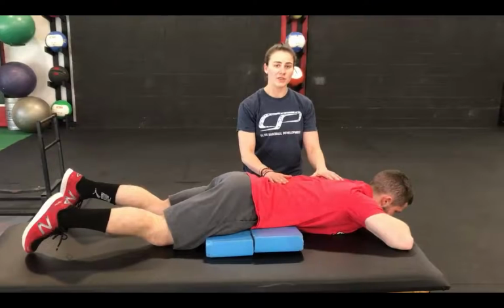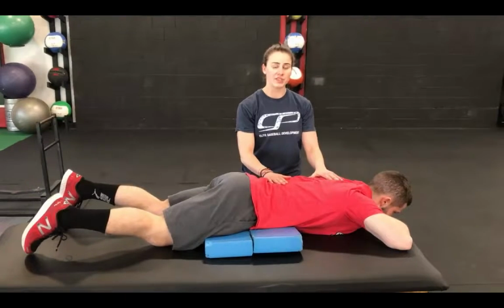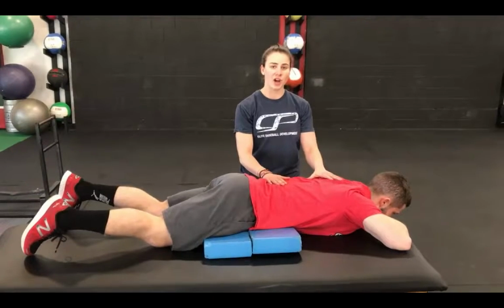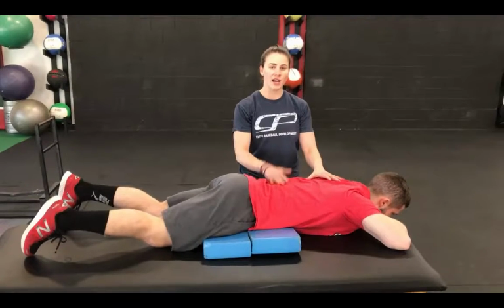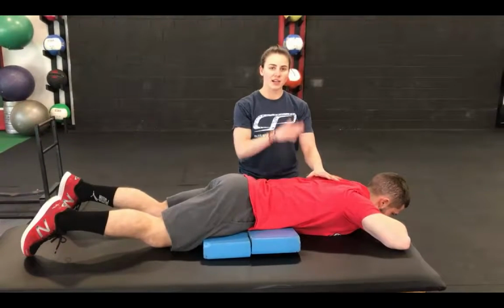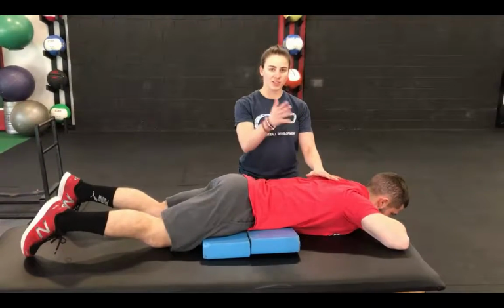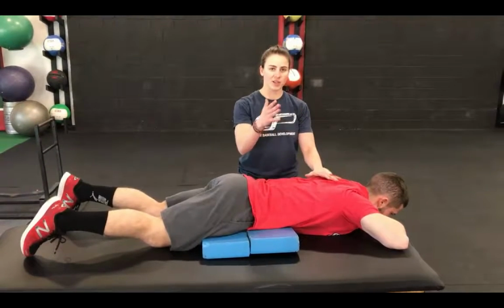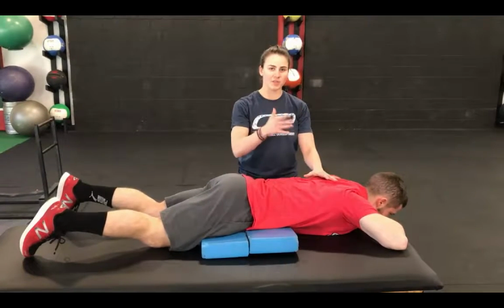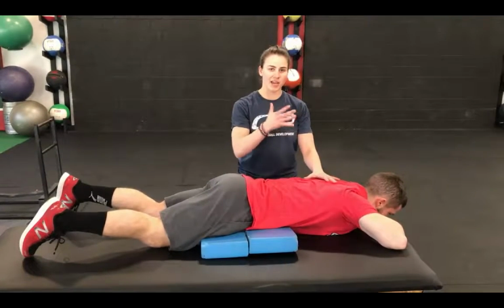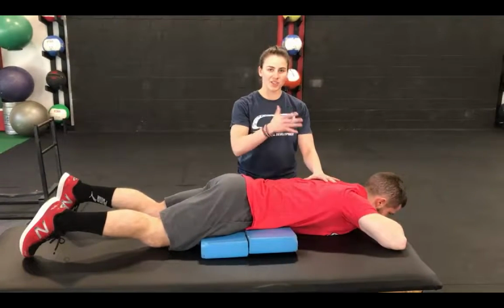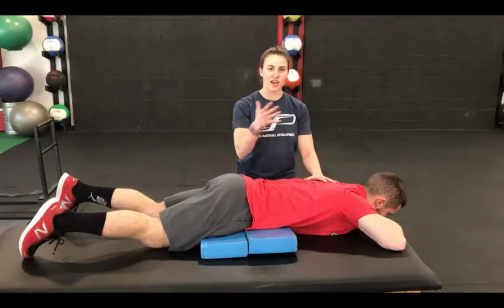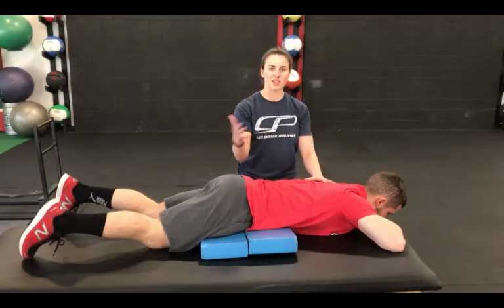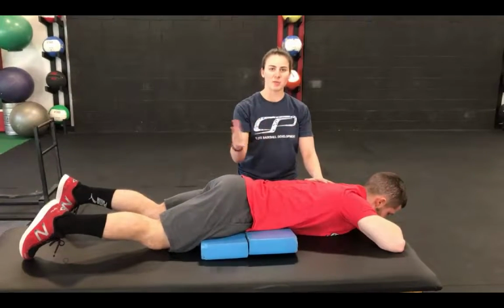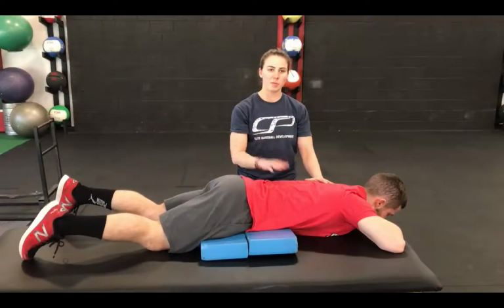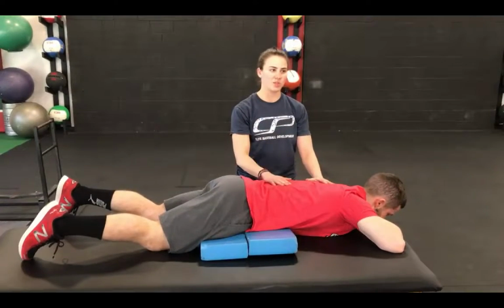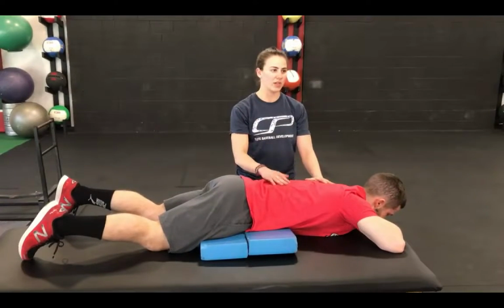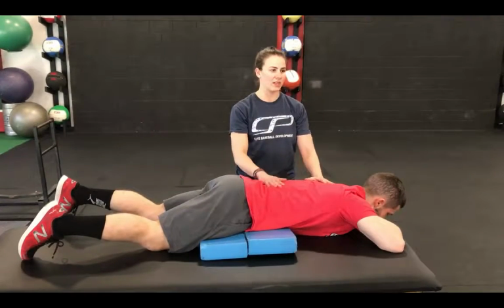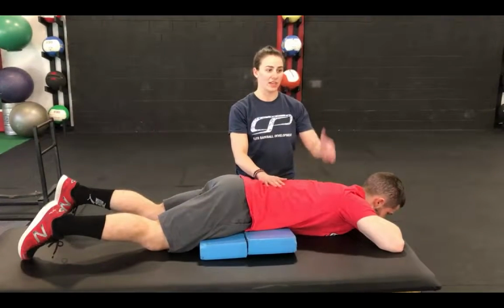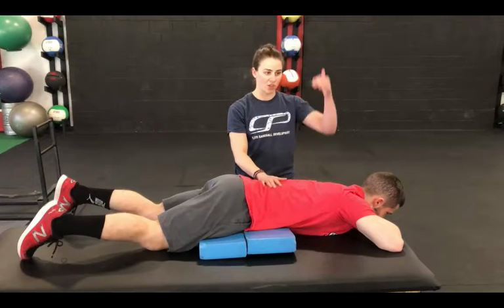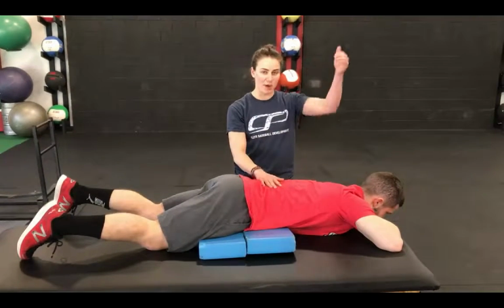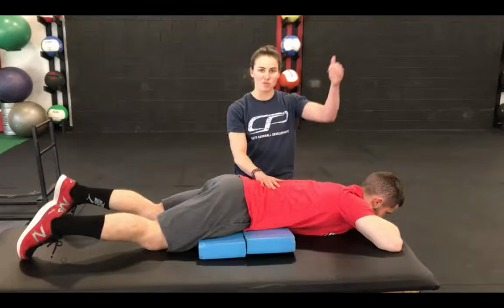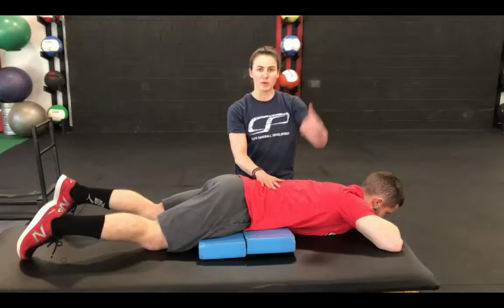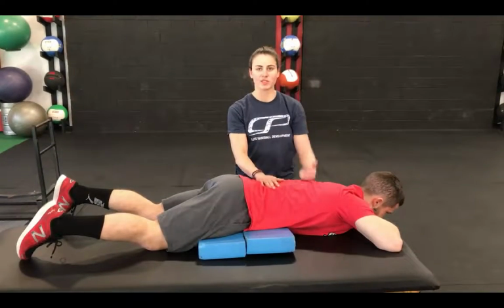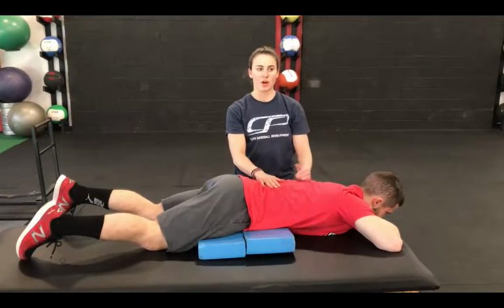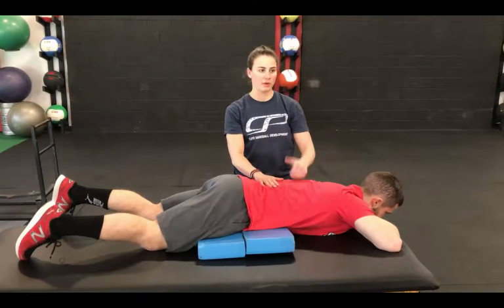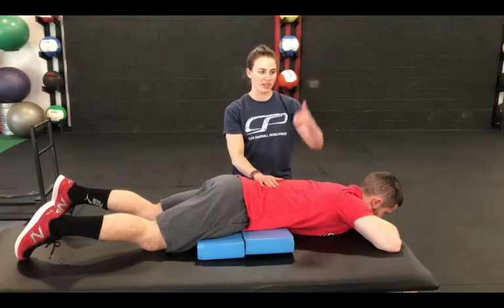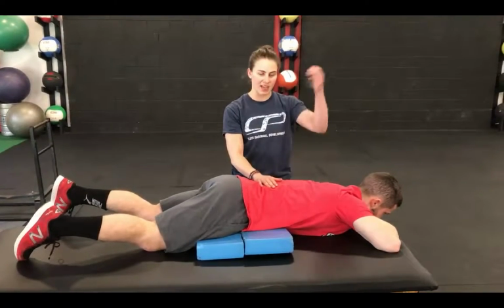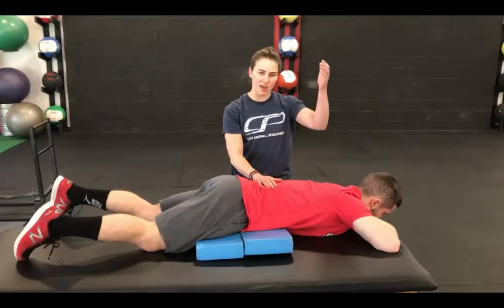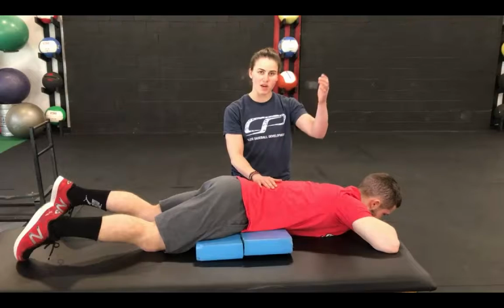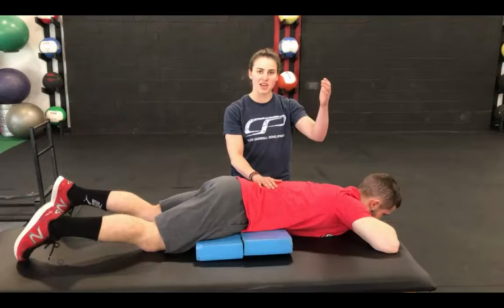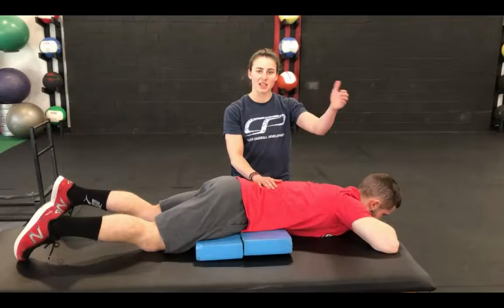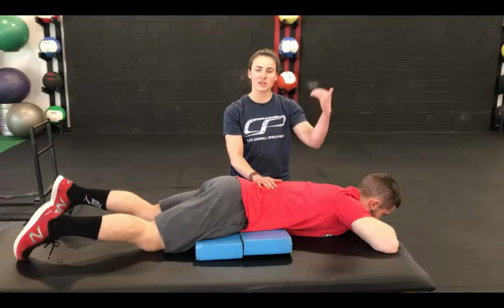Give this a try — it's a good exercise to supplement between your main movements. So if it was like an A1 deadlift, A2 would be something like a prone horizontal abduction.